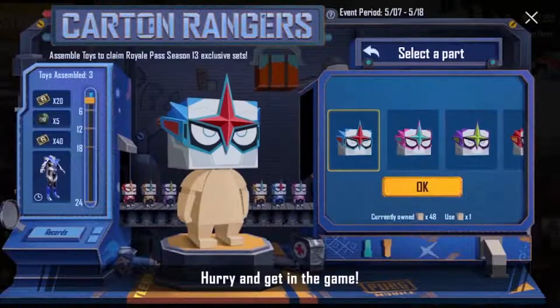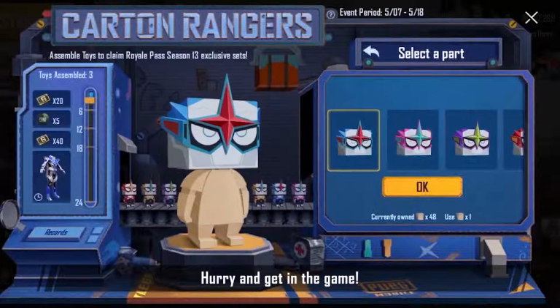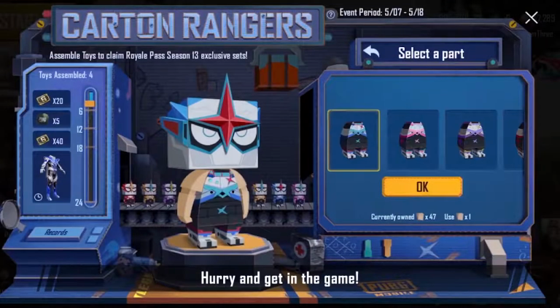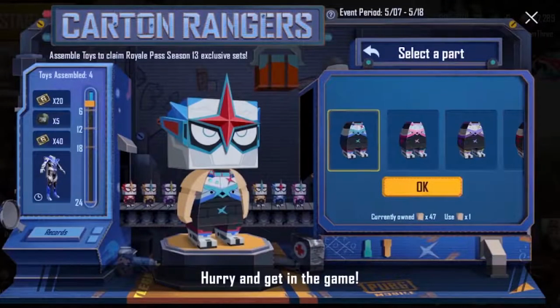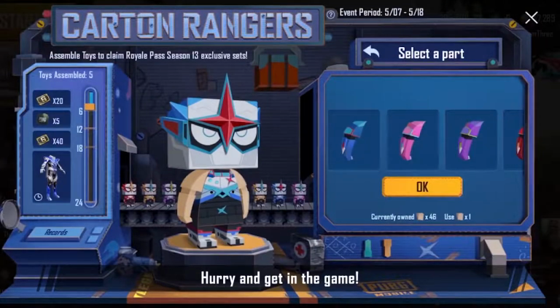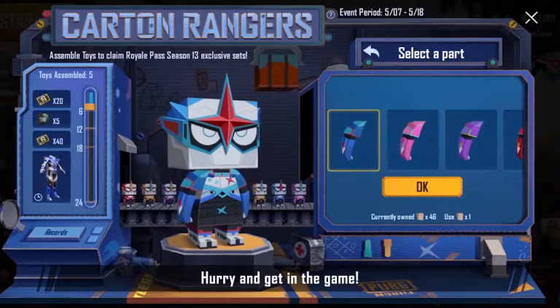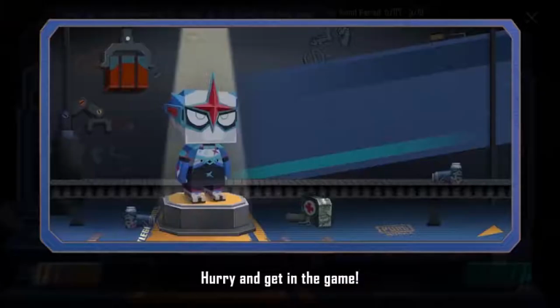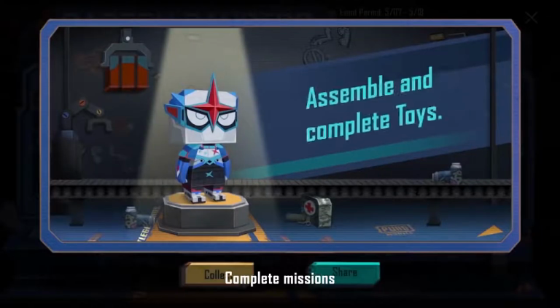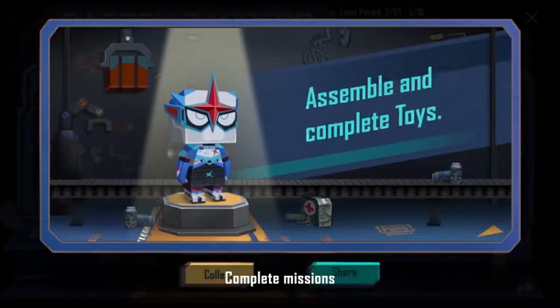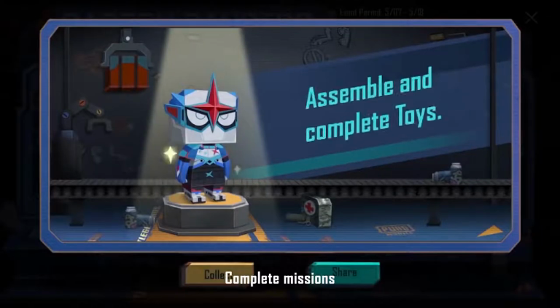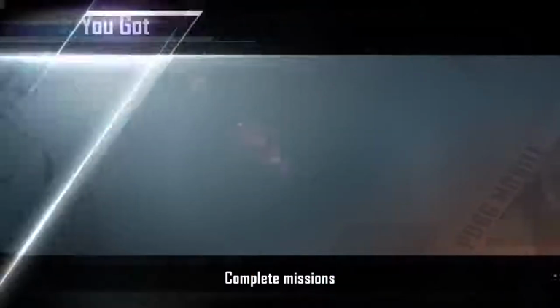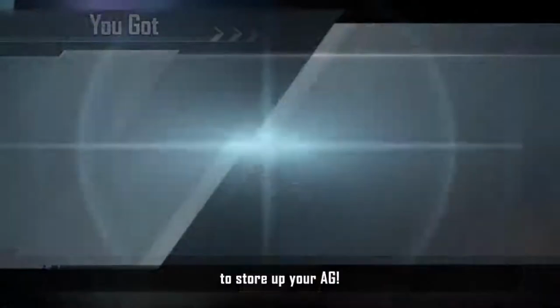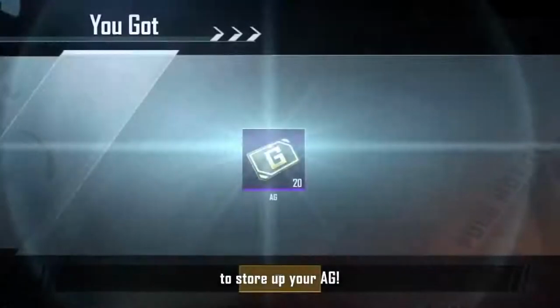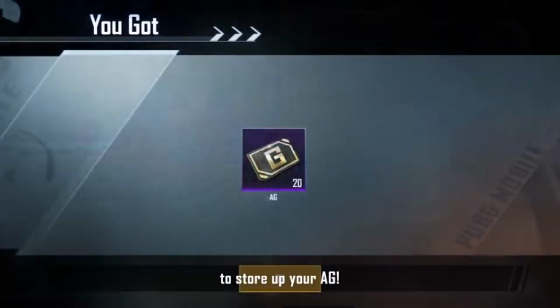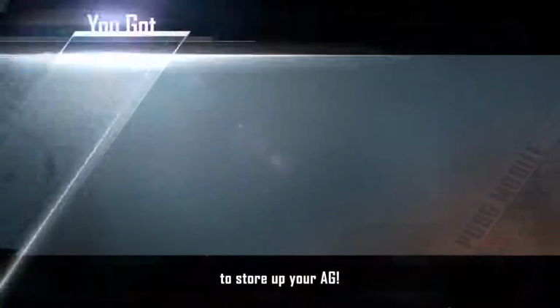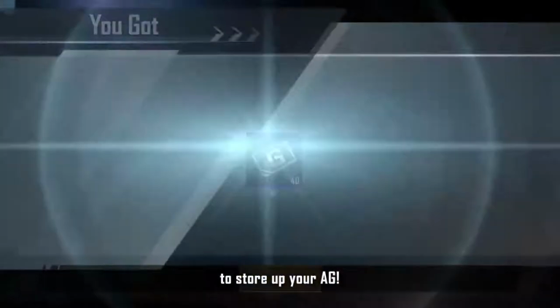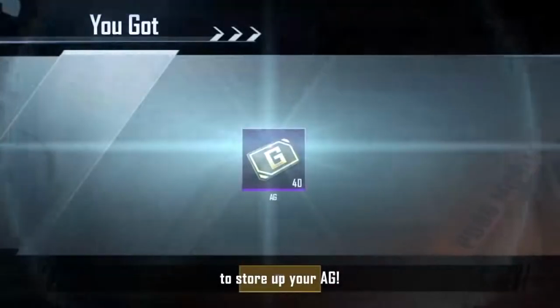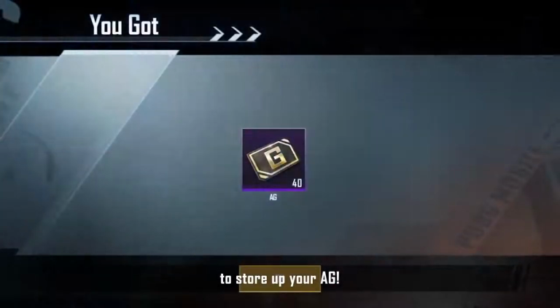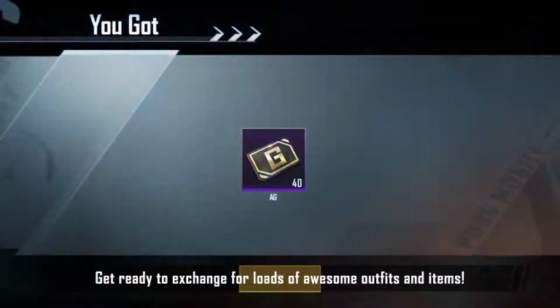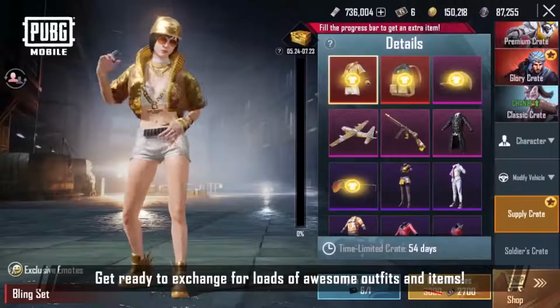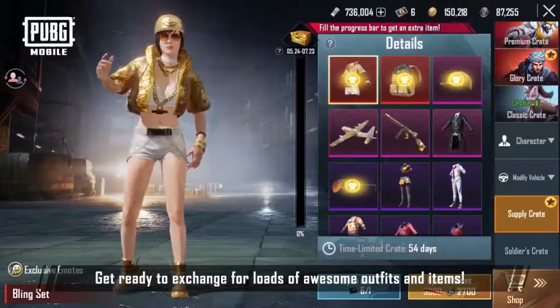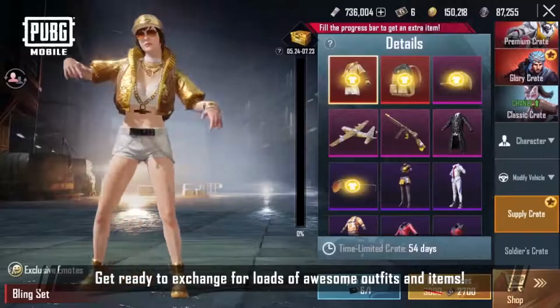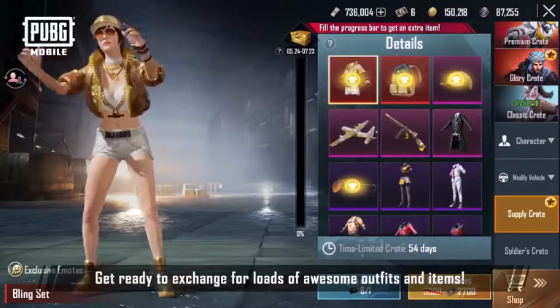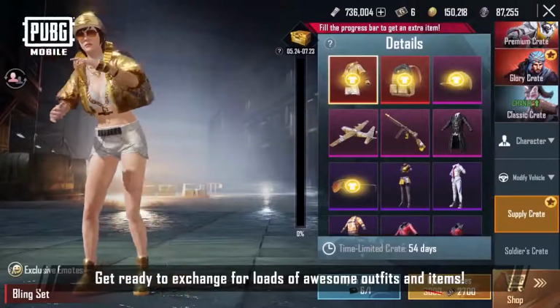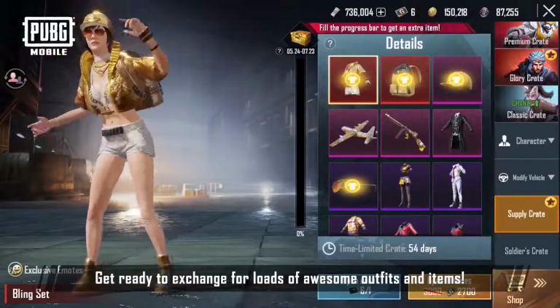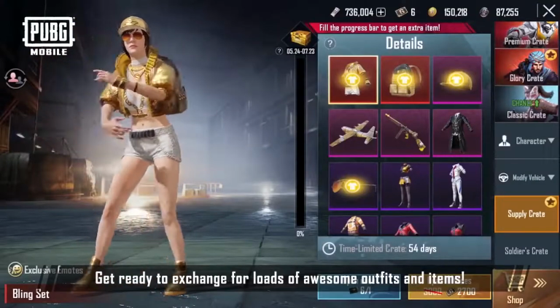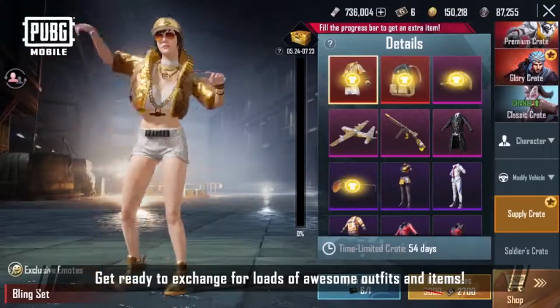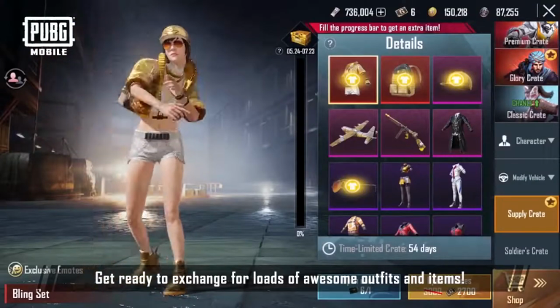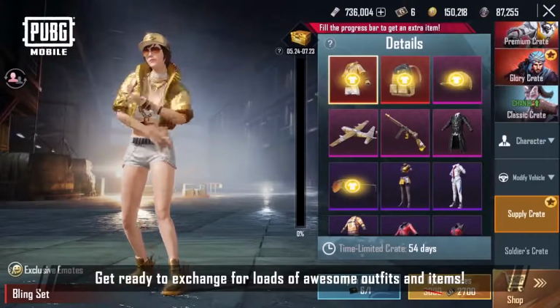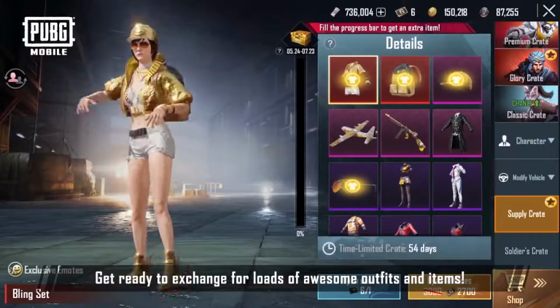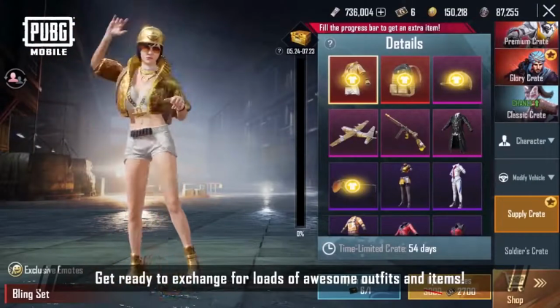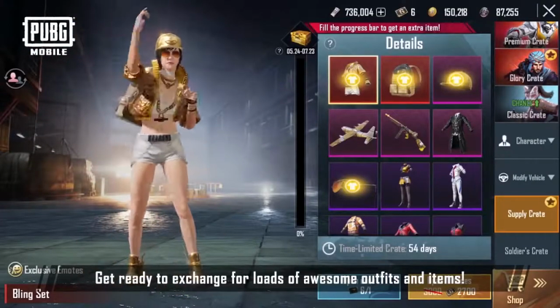Hurry and get in the game. Complete missions and bank your A.G., then get ready to exchange it for loads of awesome outfits and items.